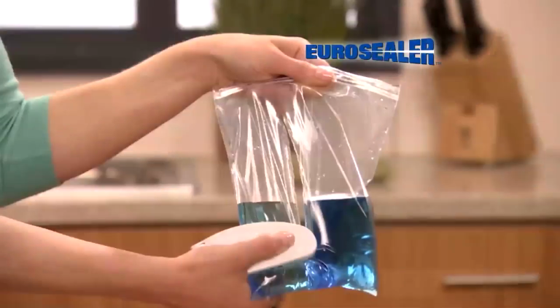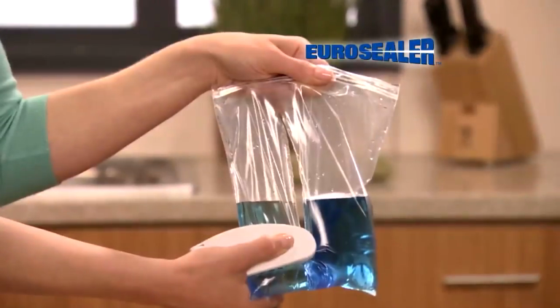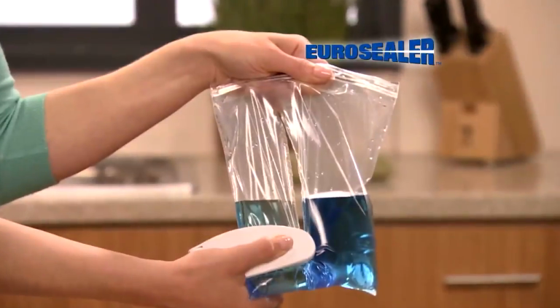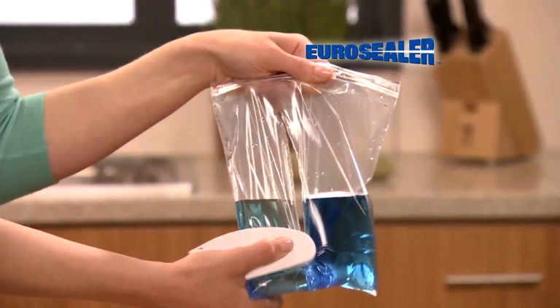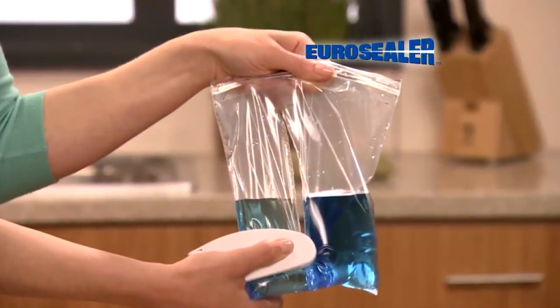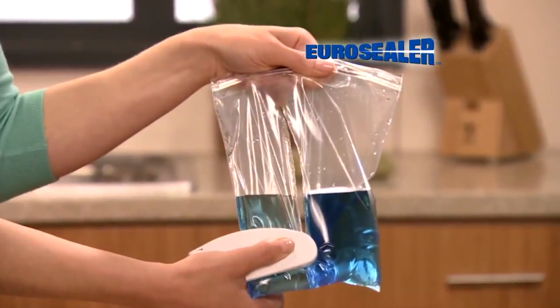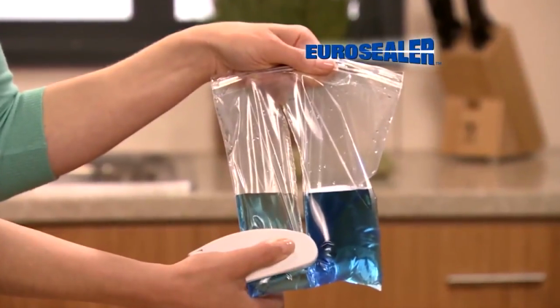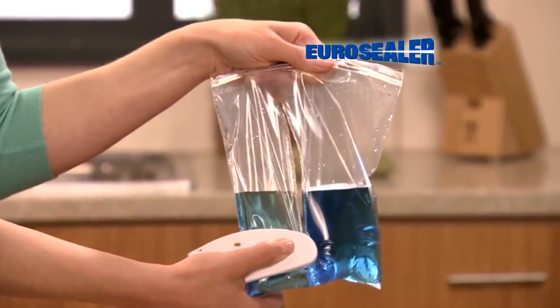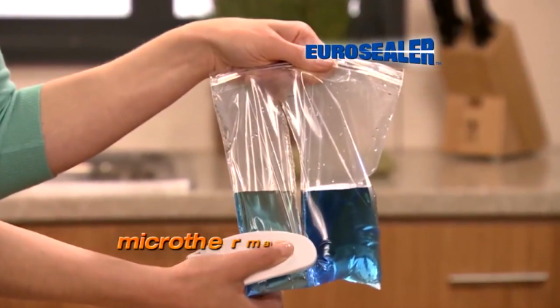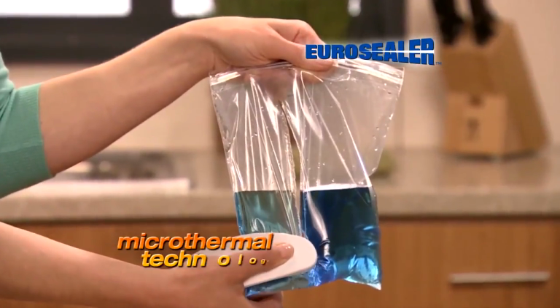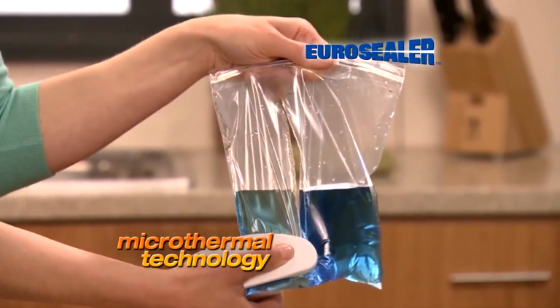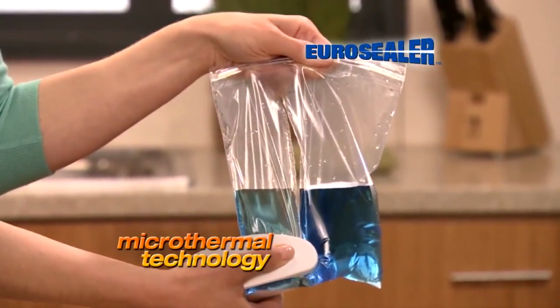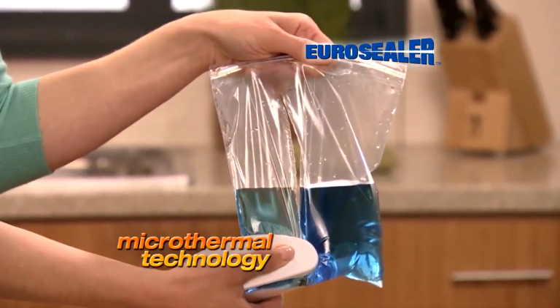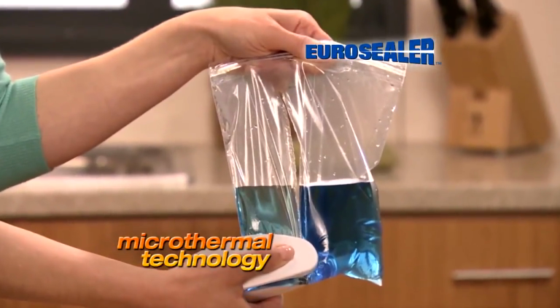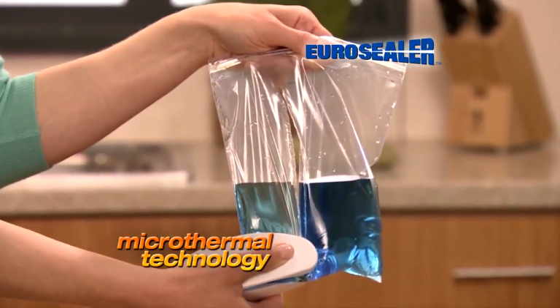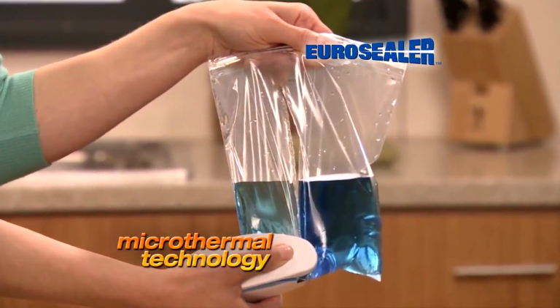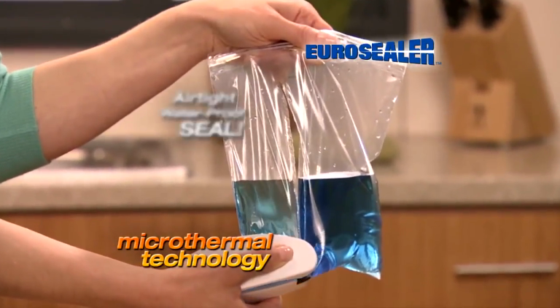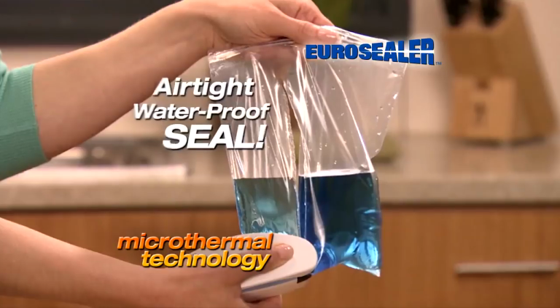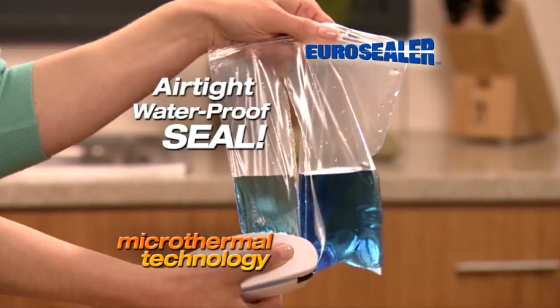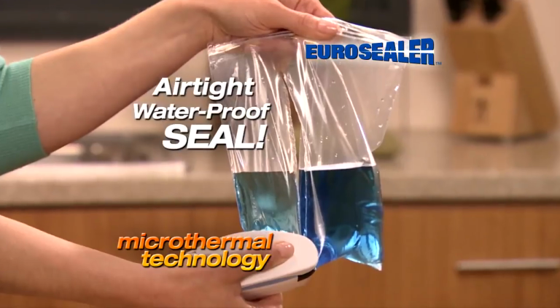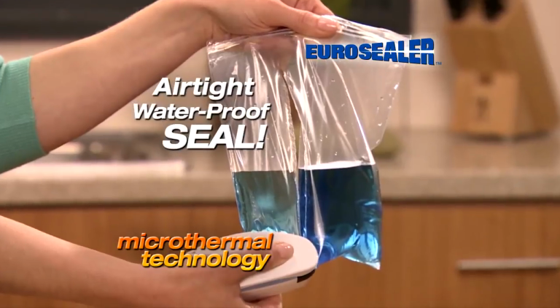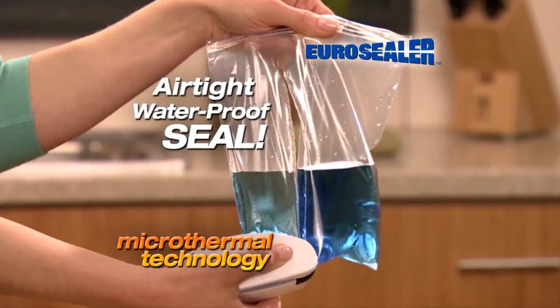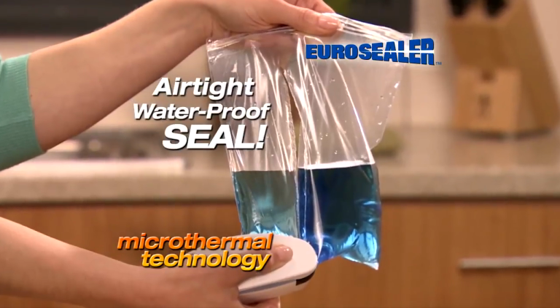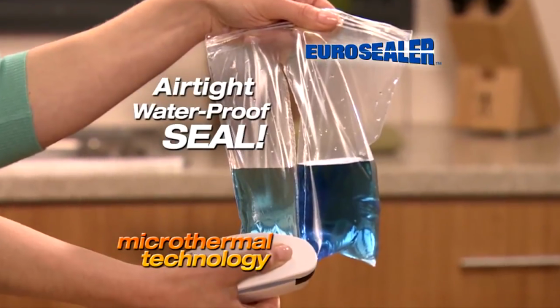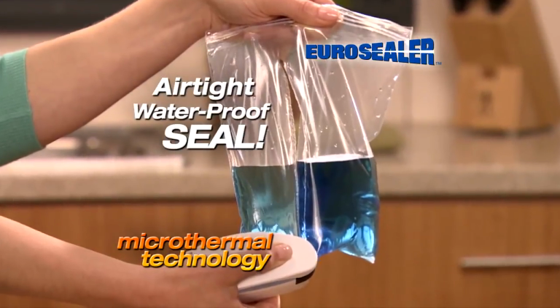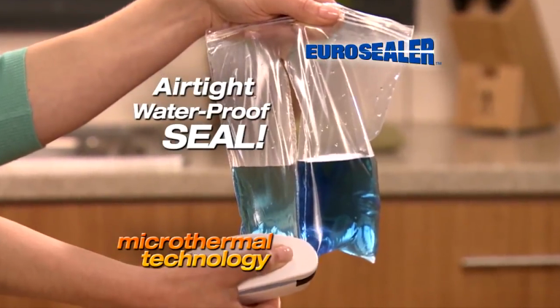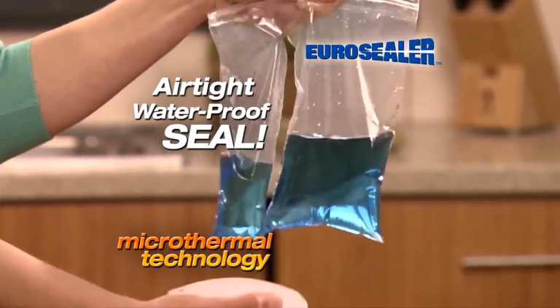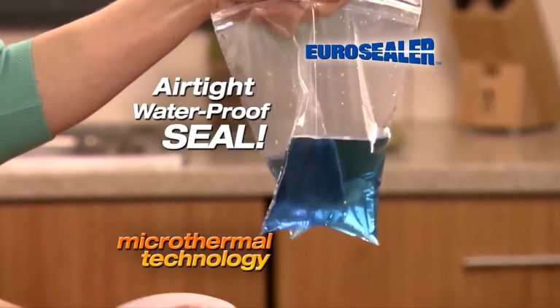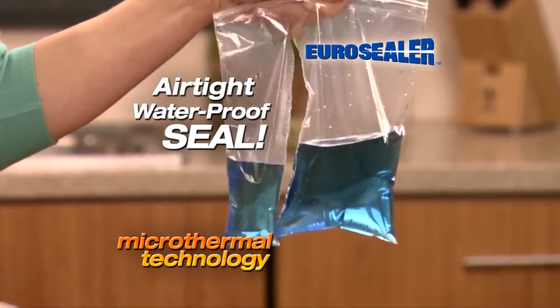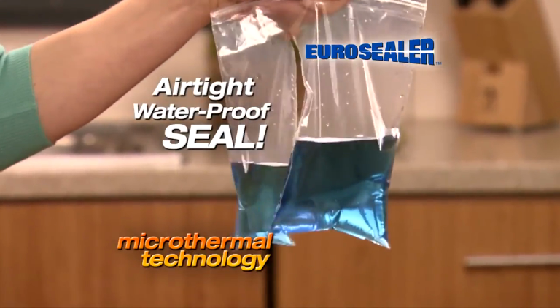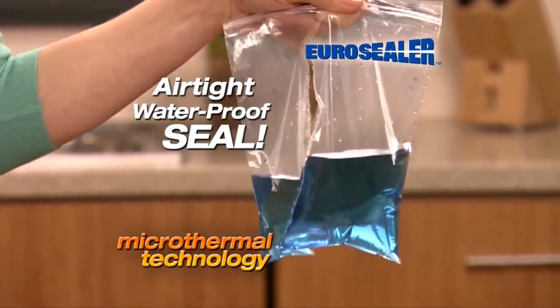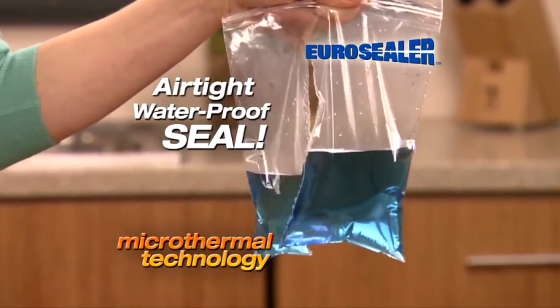The secret is EuroSealer's microthermal technology. It creates a seal so airtight, even water won't leak.